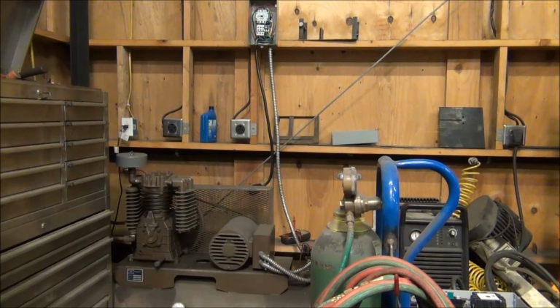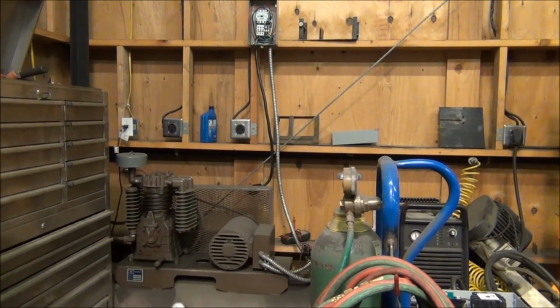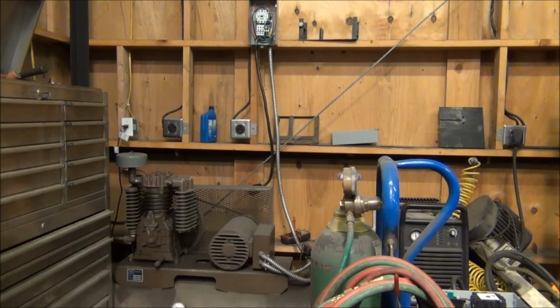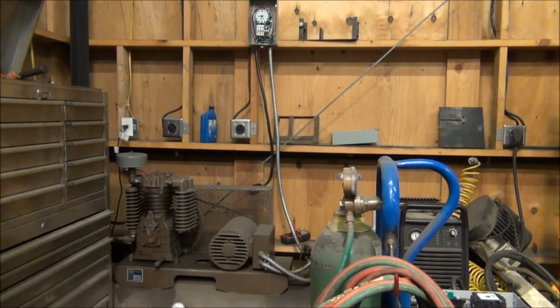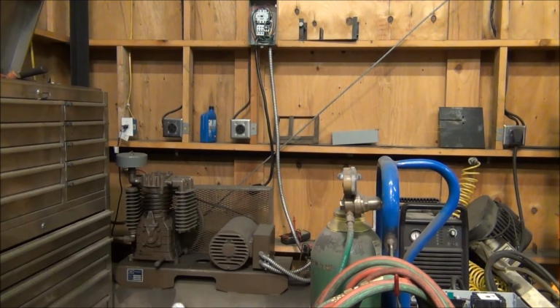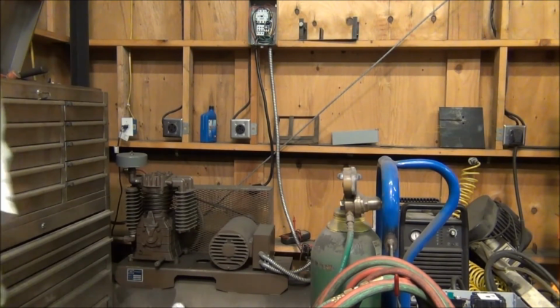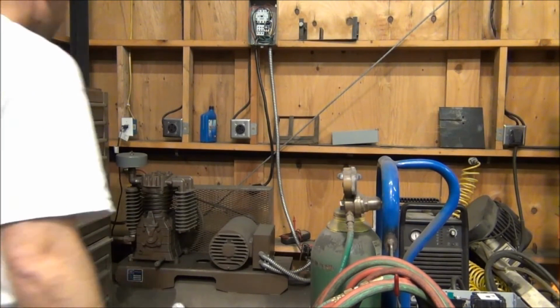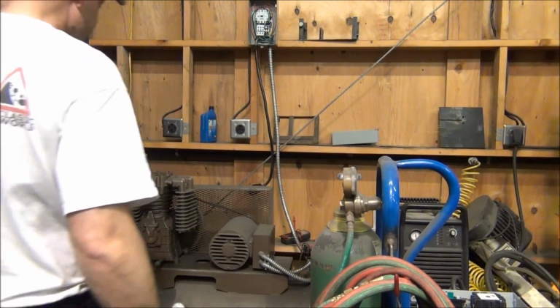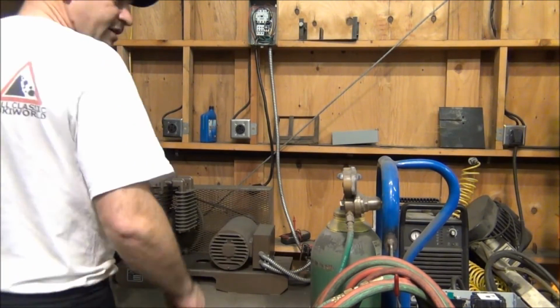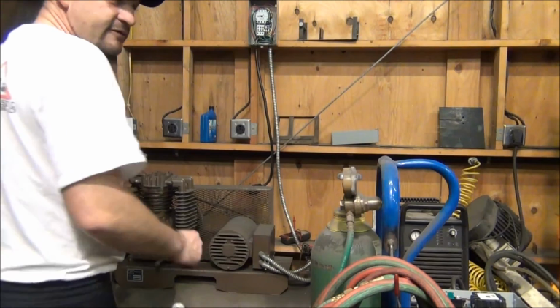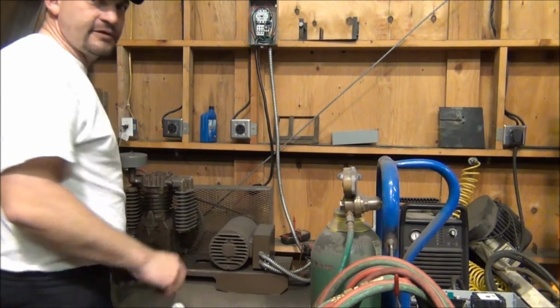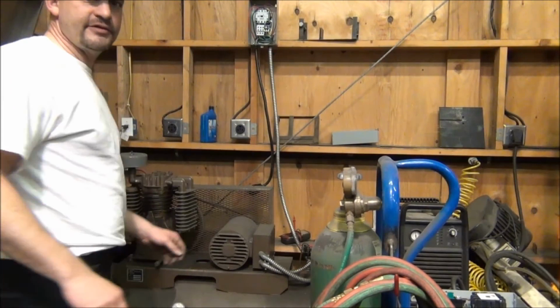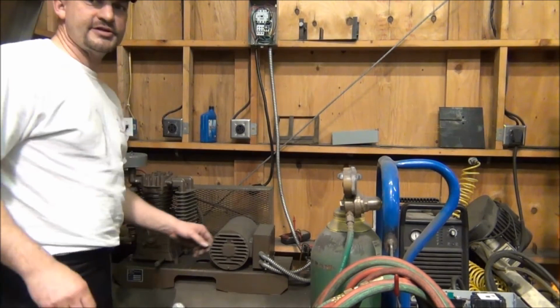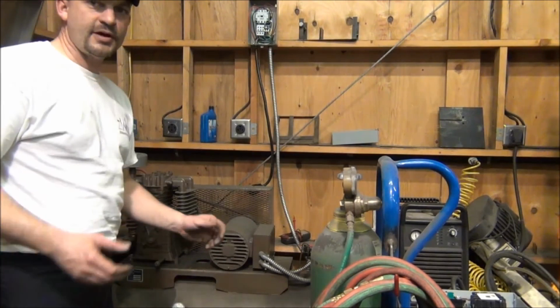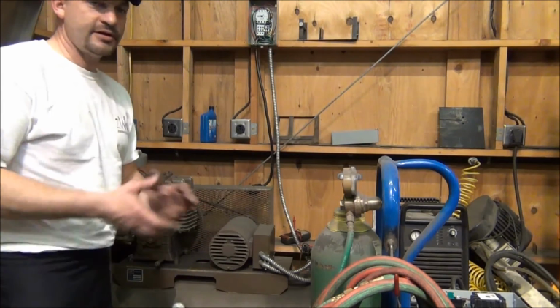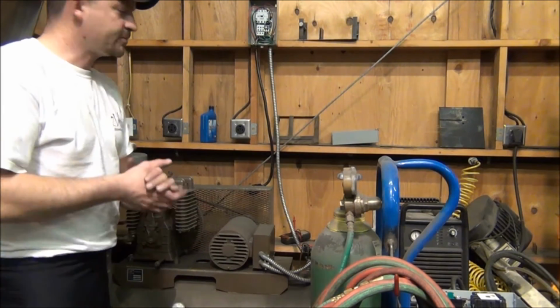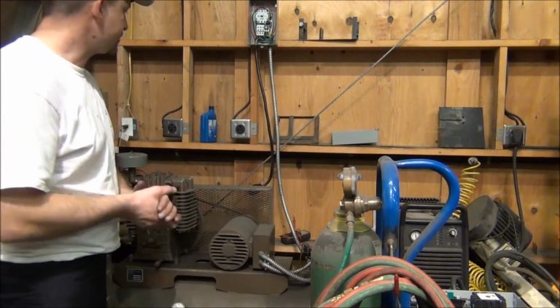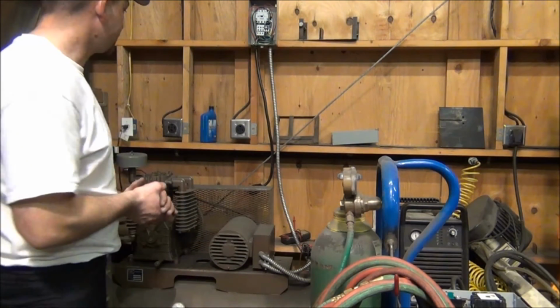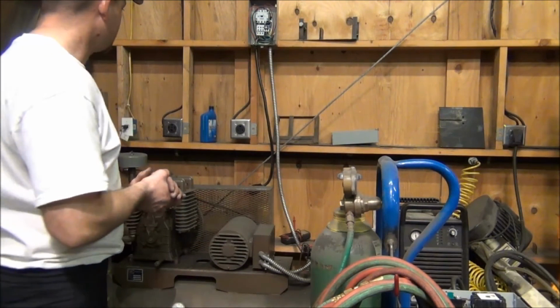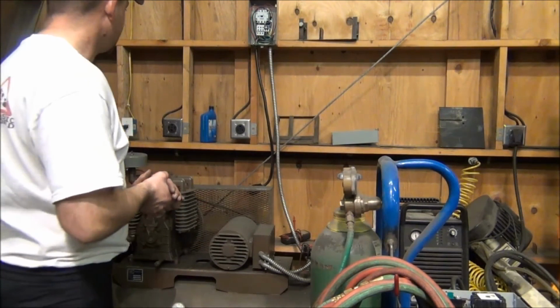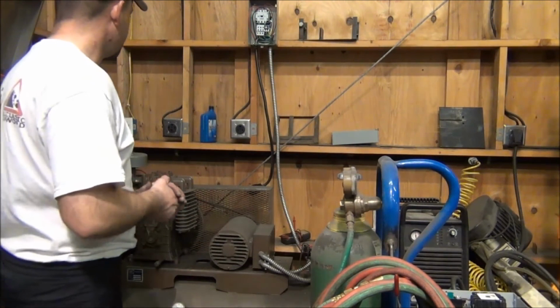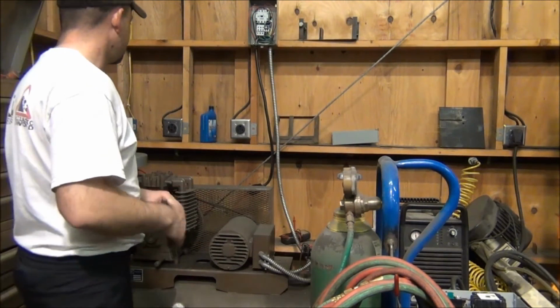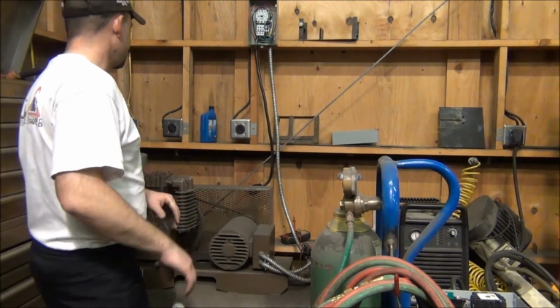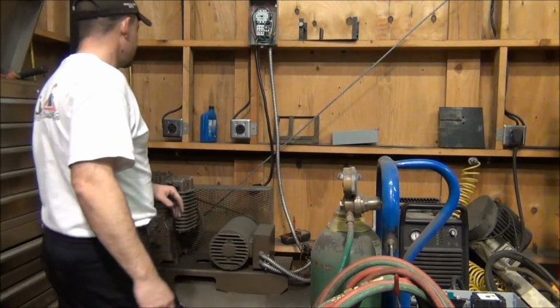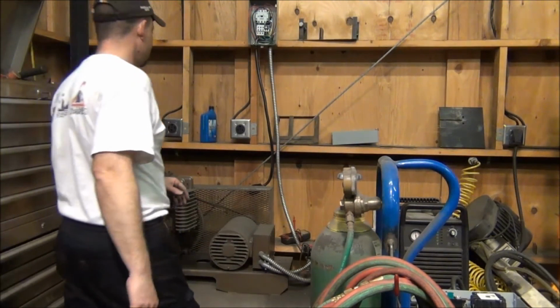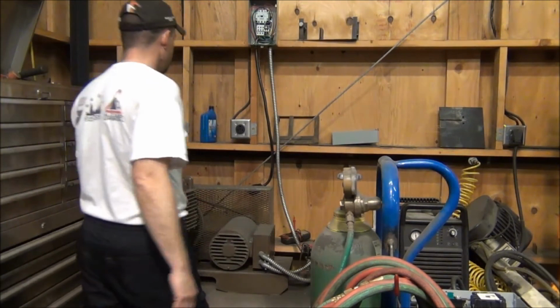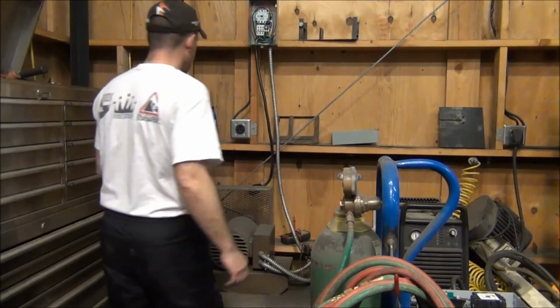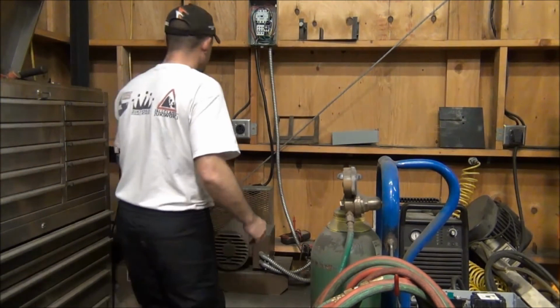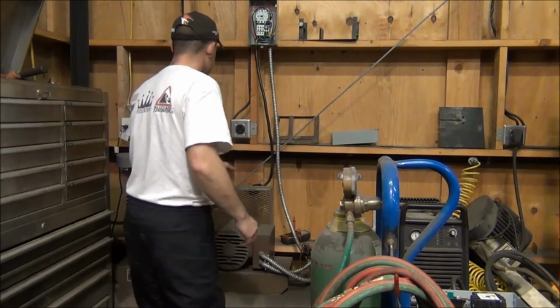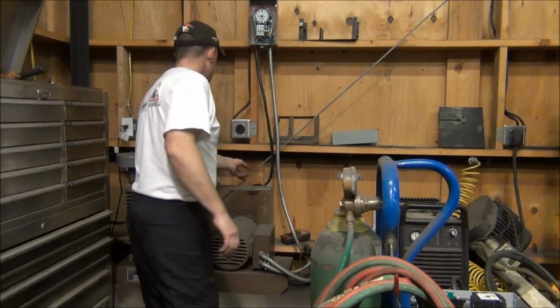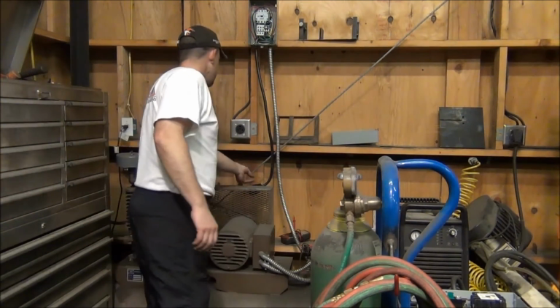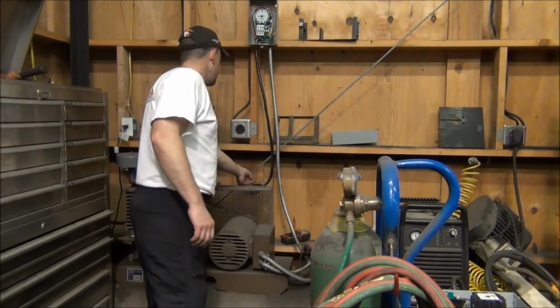I've already got my pressure switch off and everything's wired up here, so we'll go ahead and plug it in and see what we get.